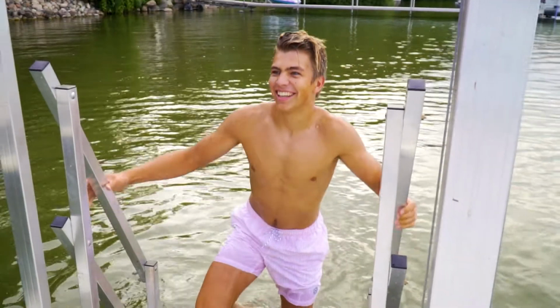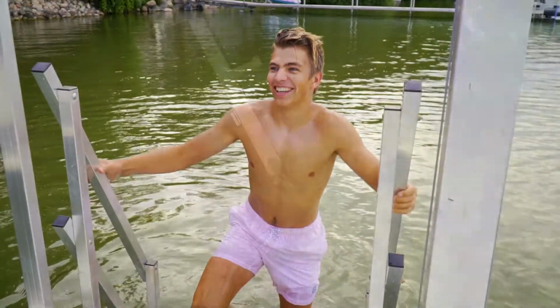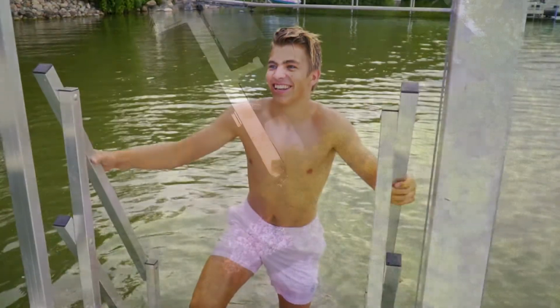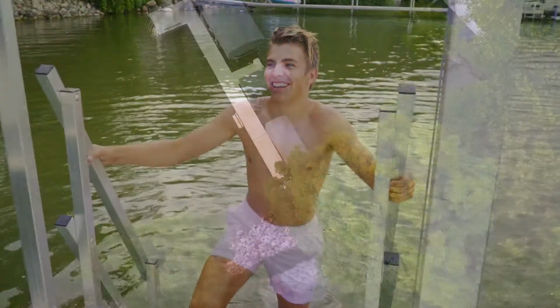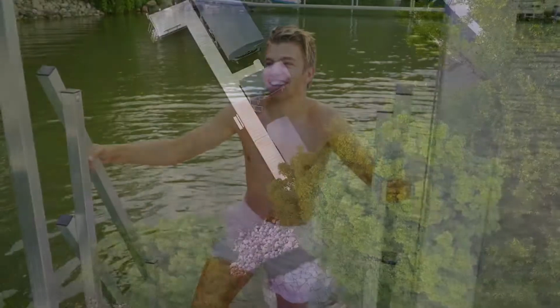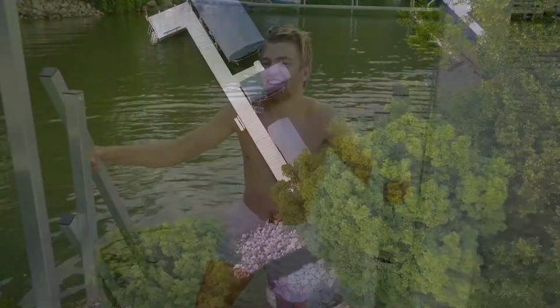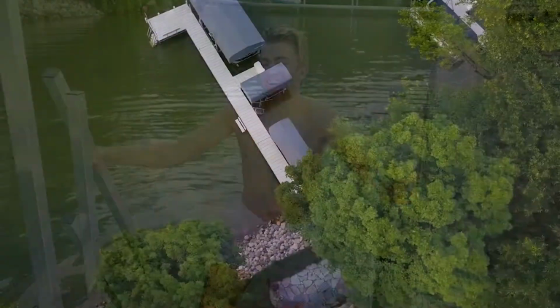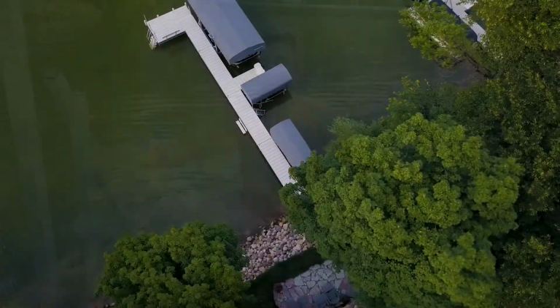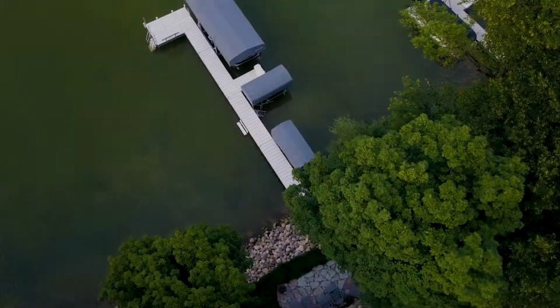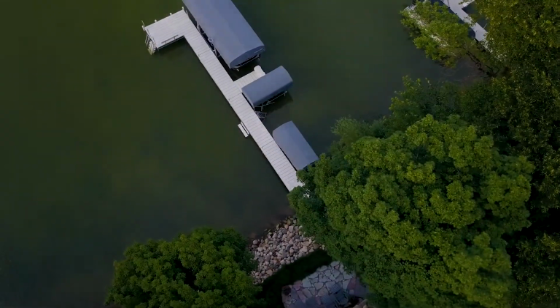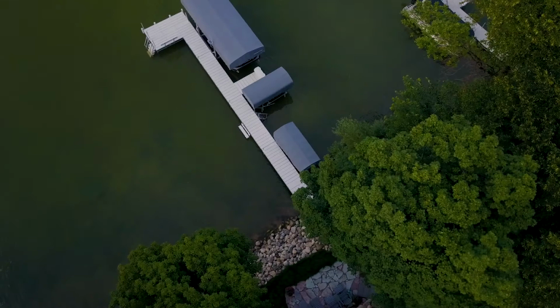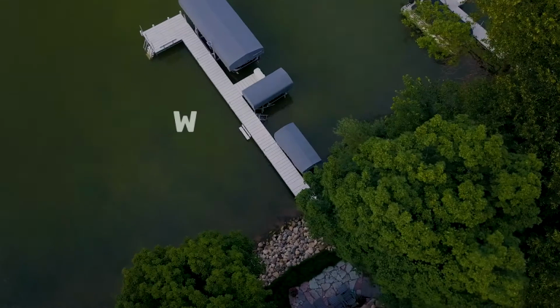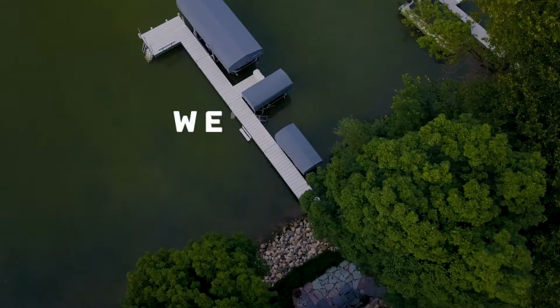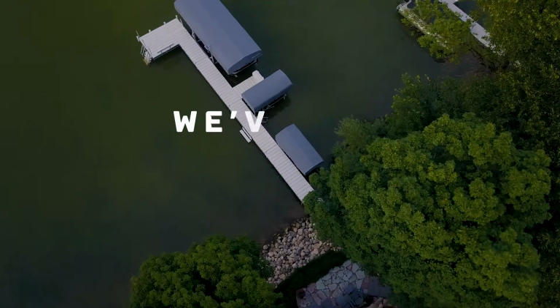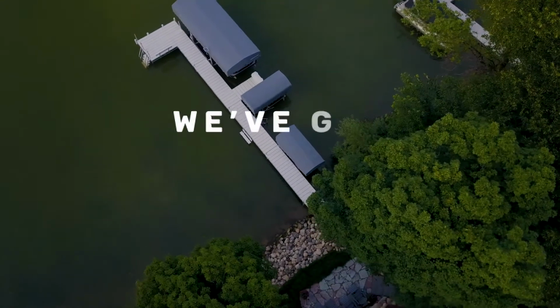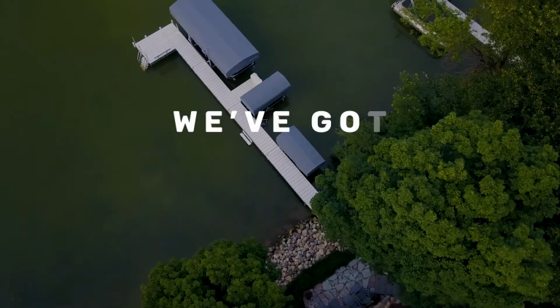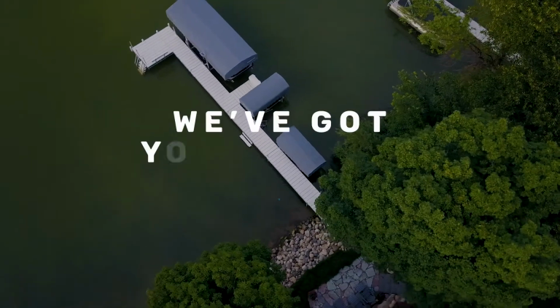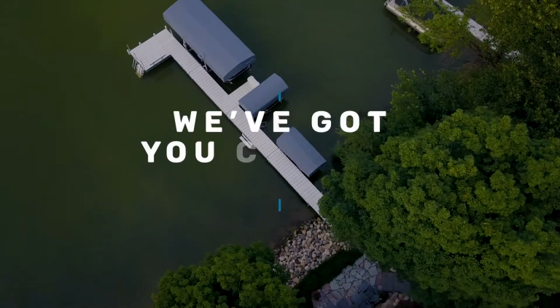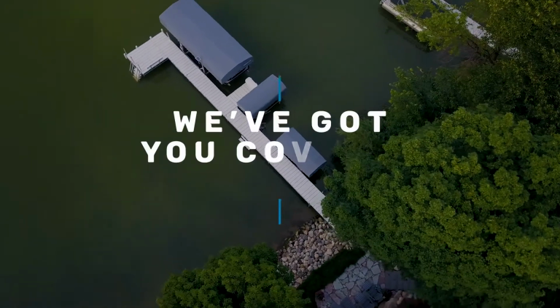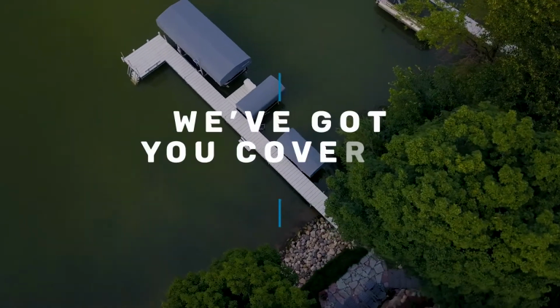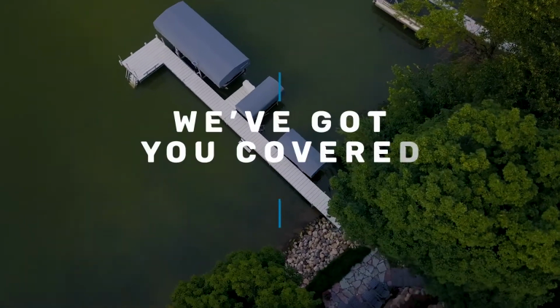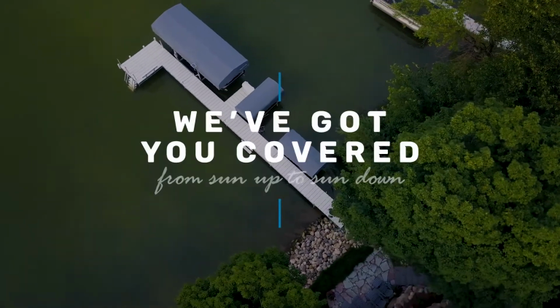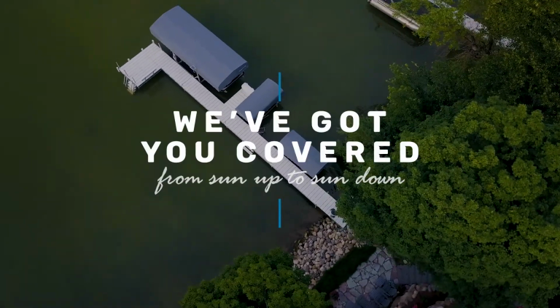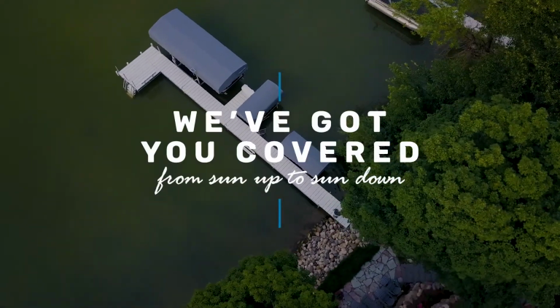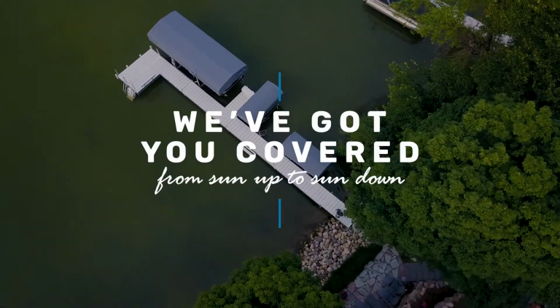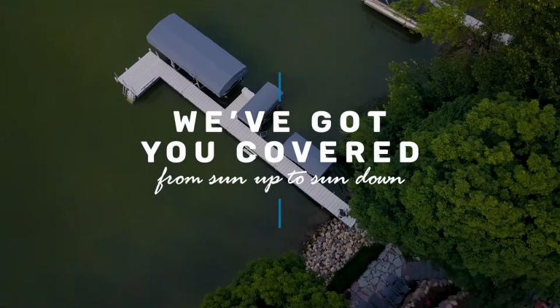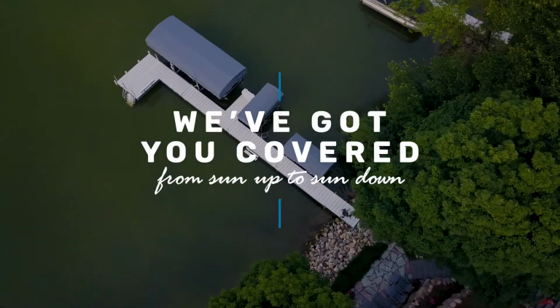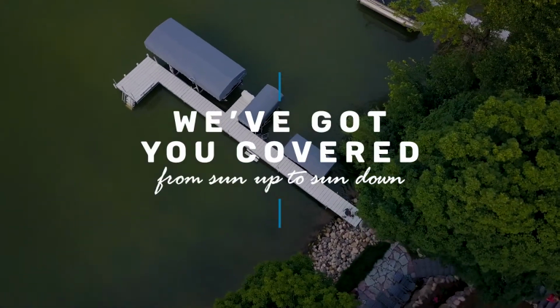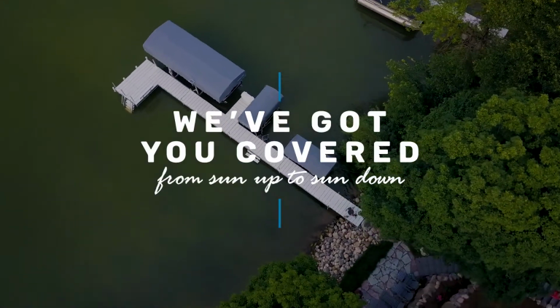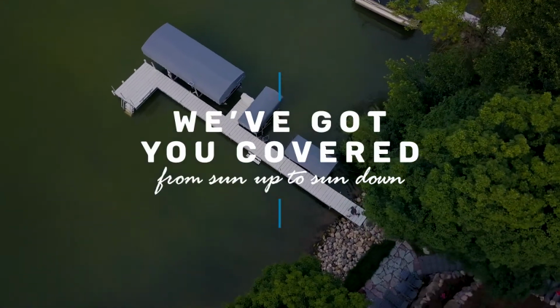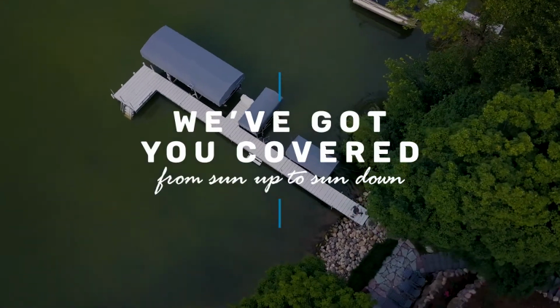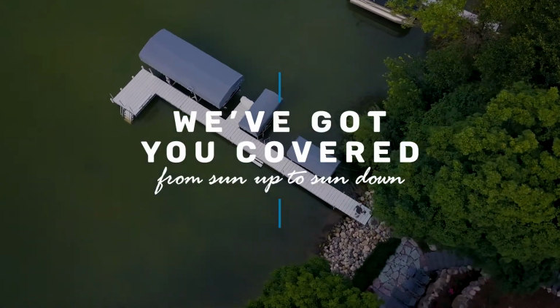From the deepest waters to the heaviest boats, we've got you covered from sunup to sundown.